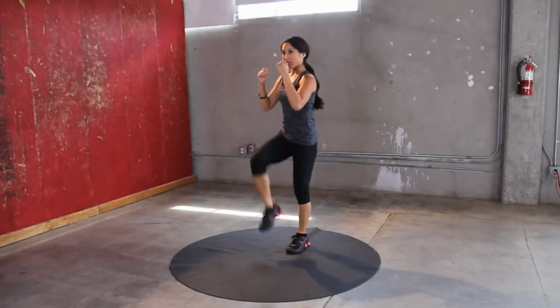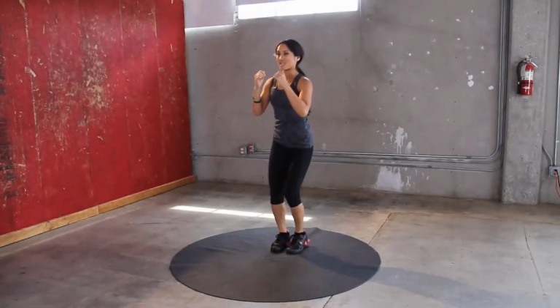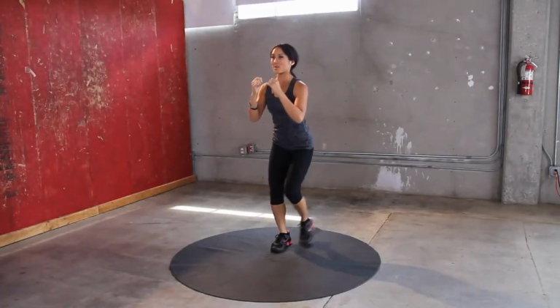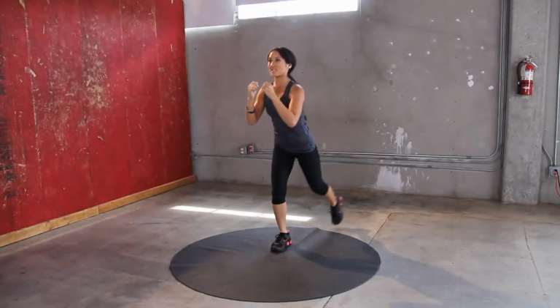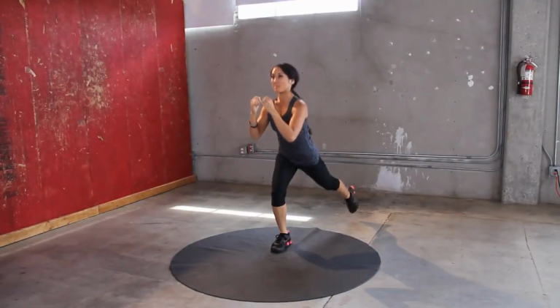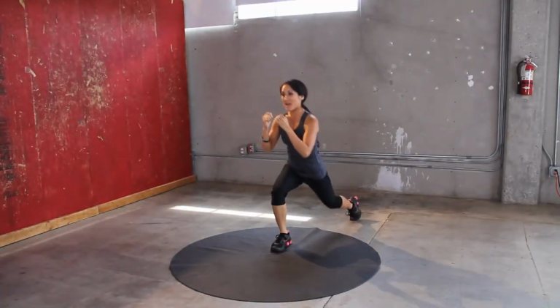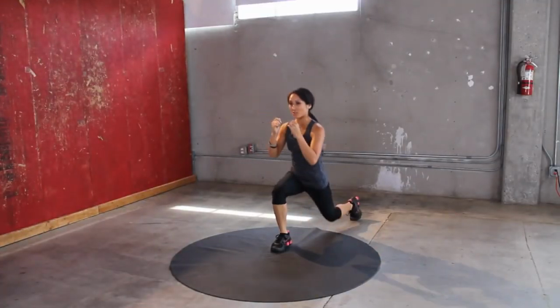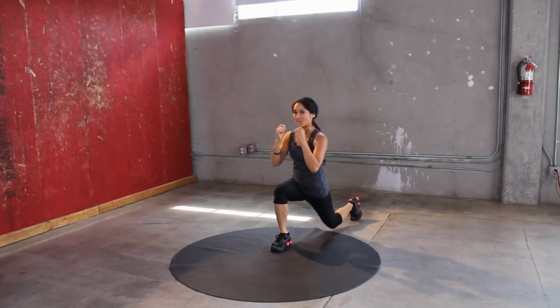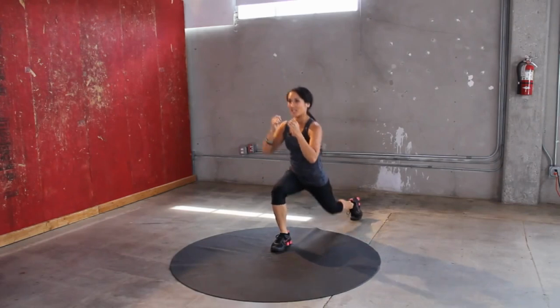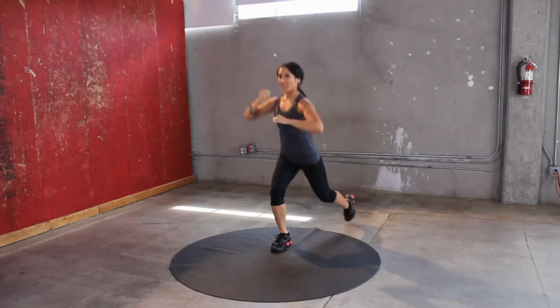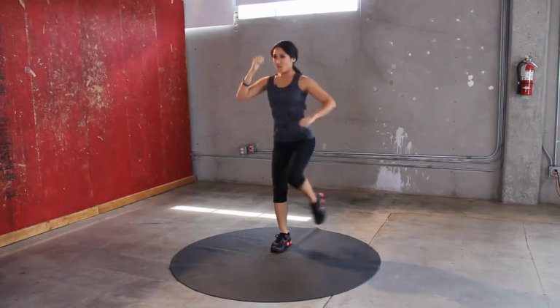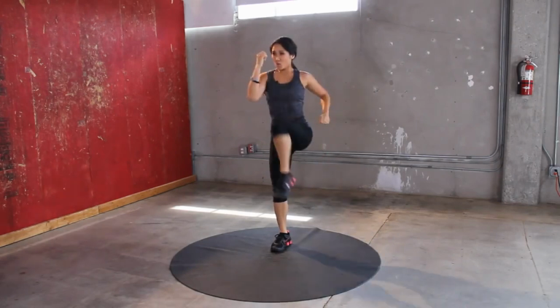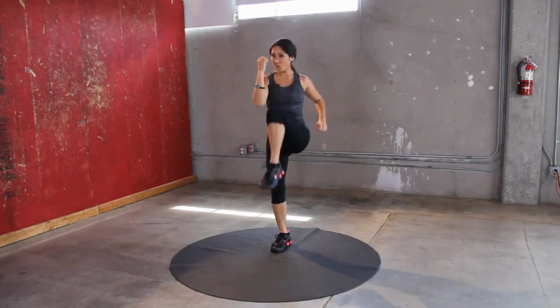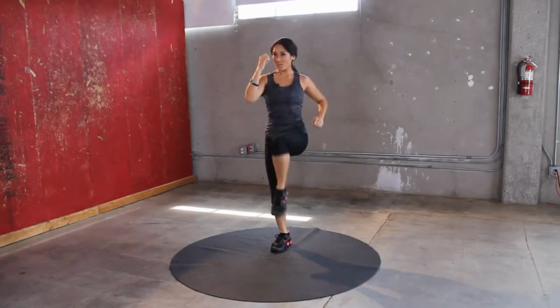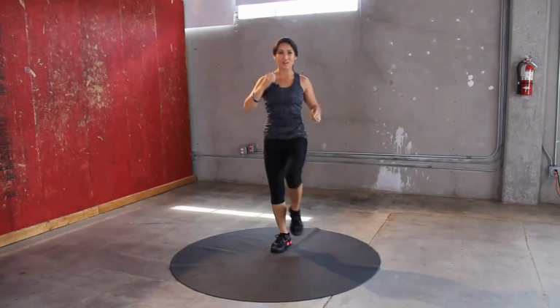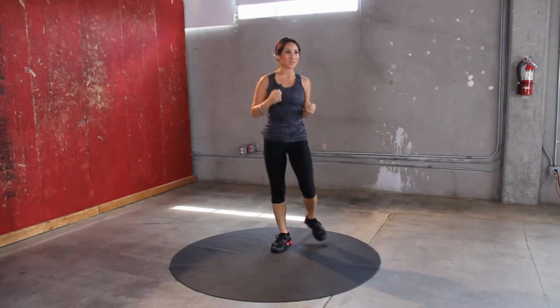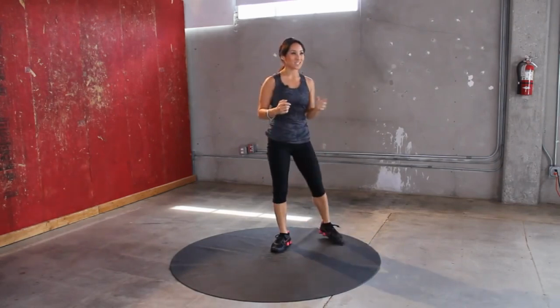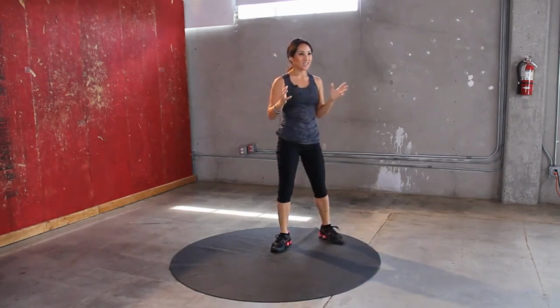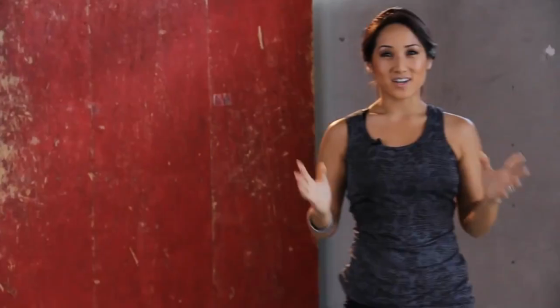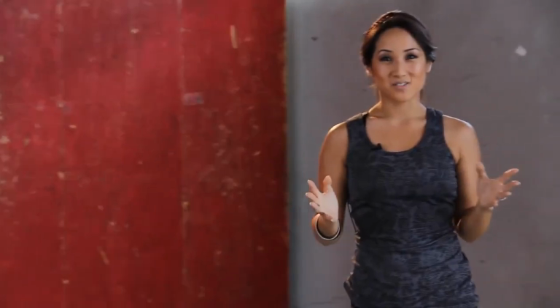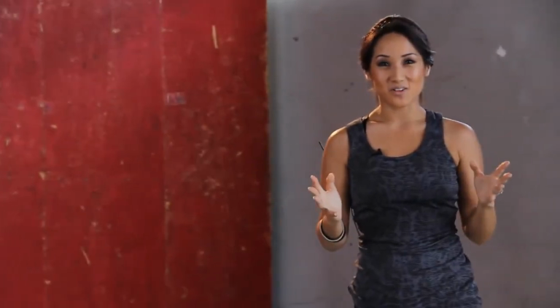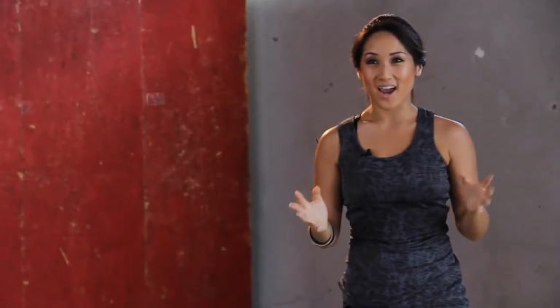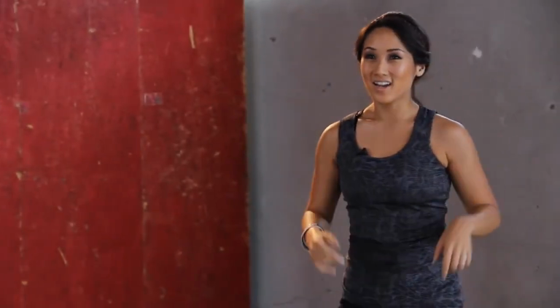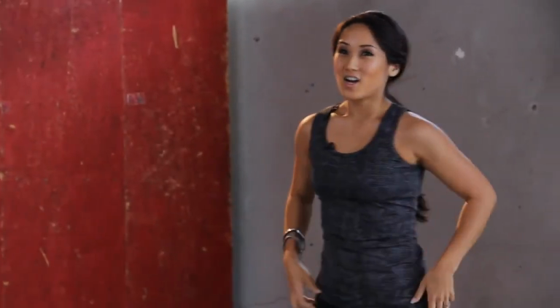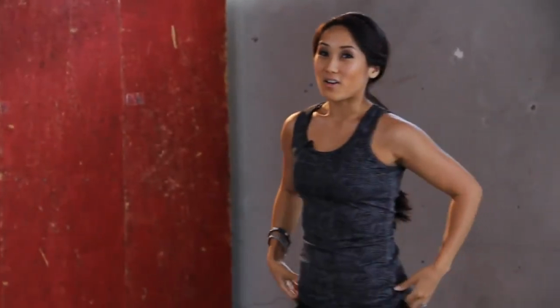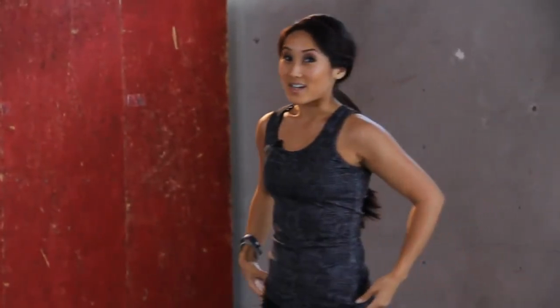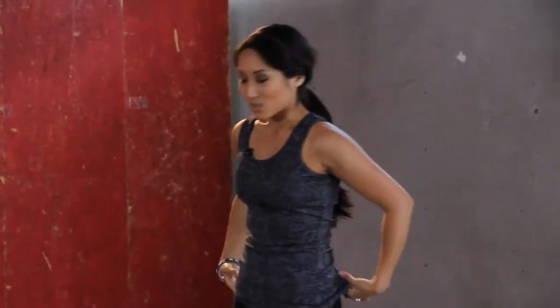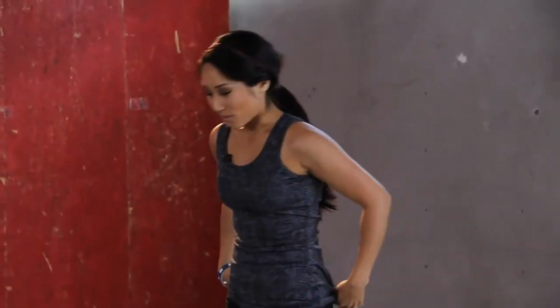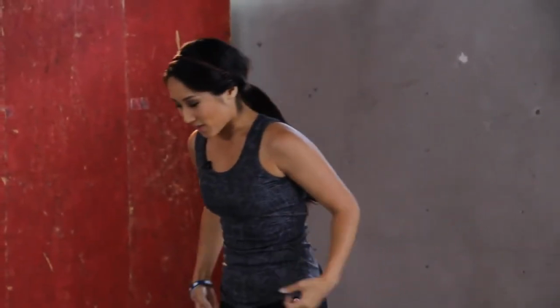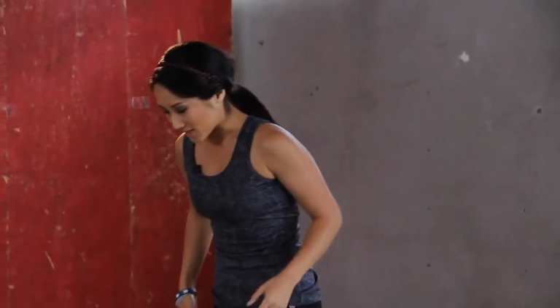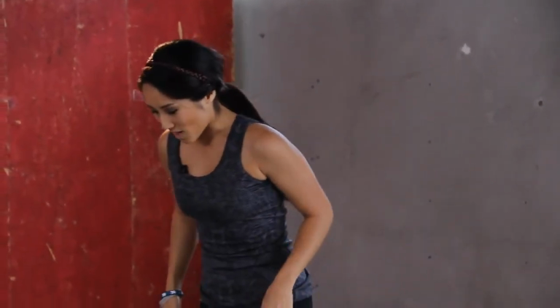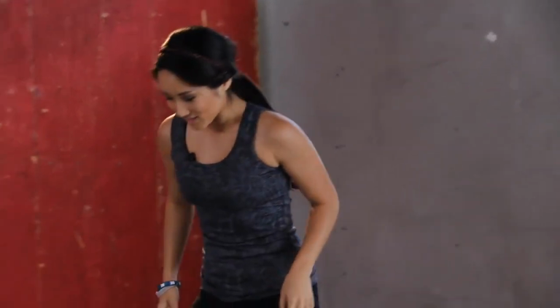Last one. Step it back, drop the knee. Perfect. You guys doing okay? All right. Next we have plie squats. Heart rate's going up.